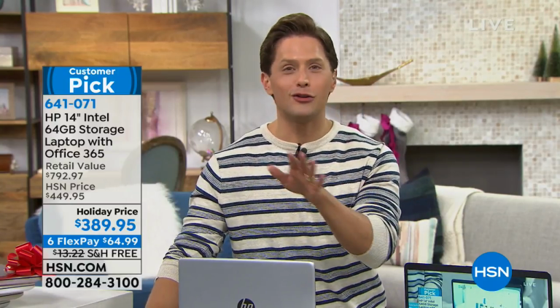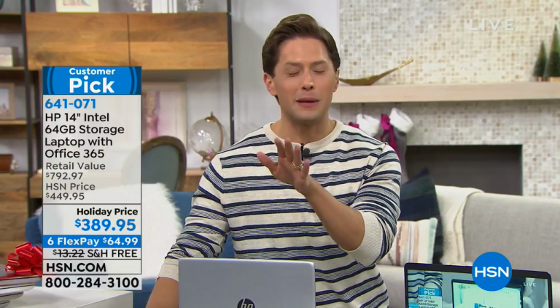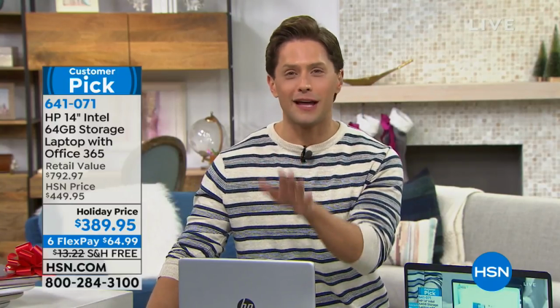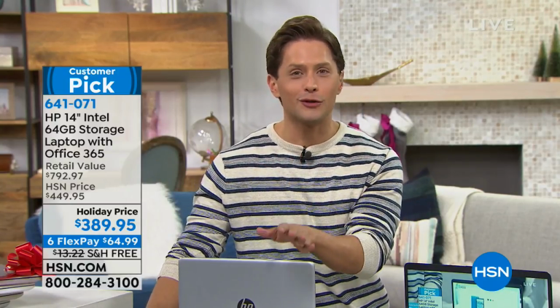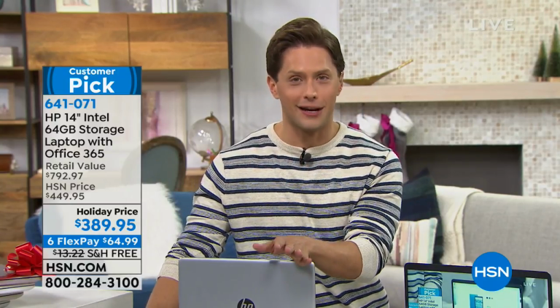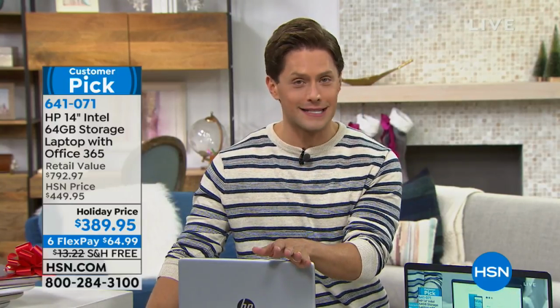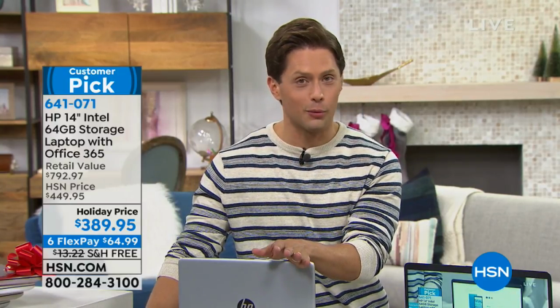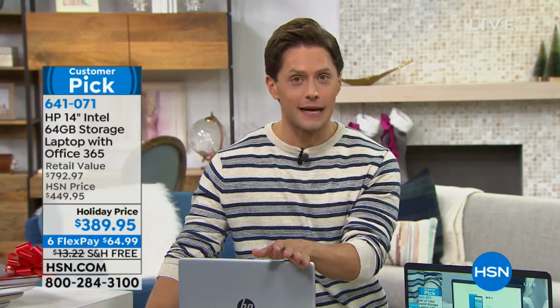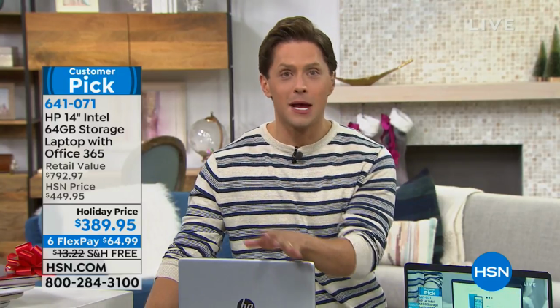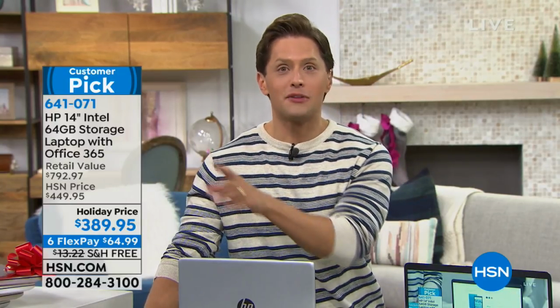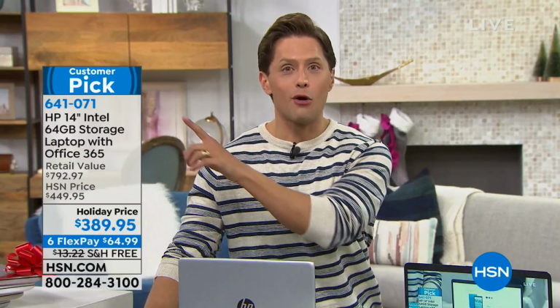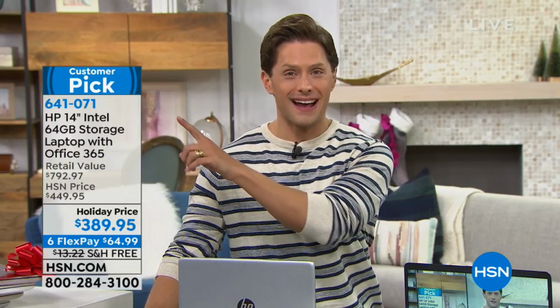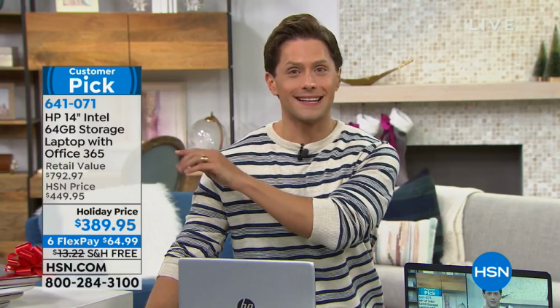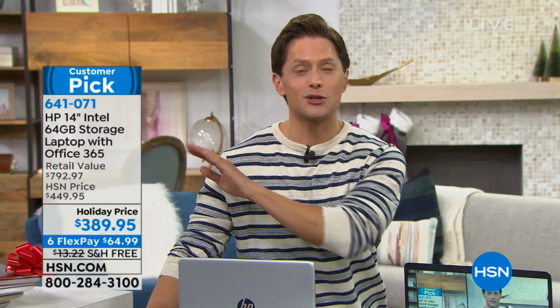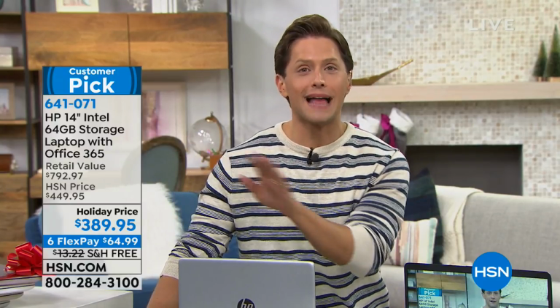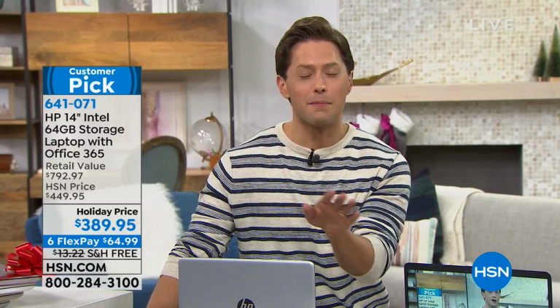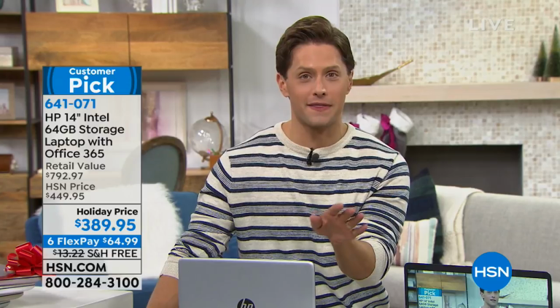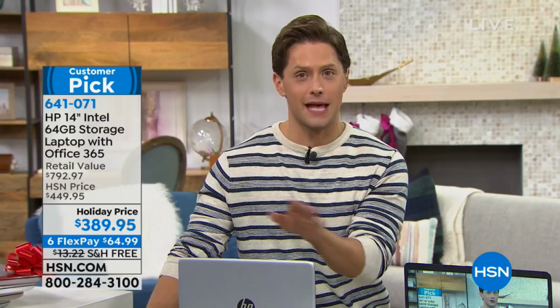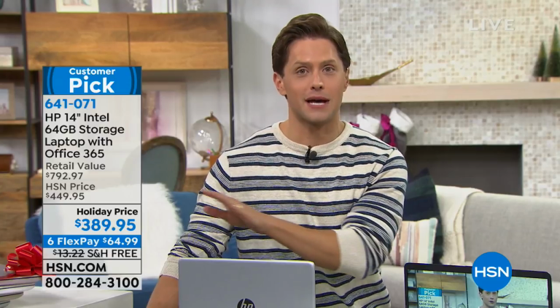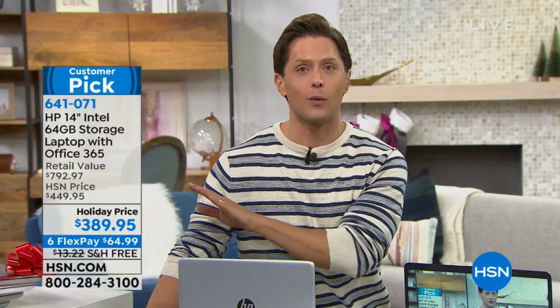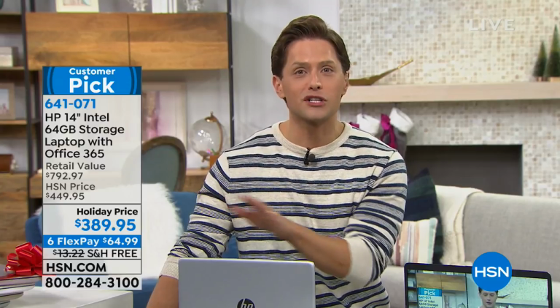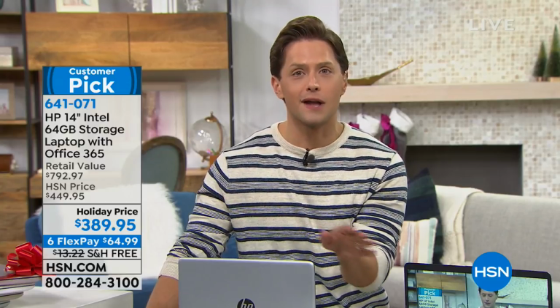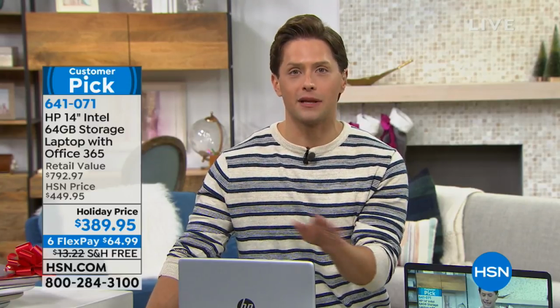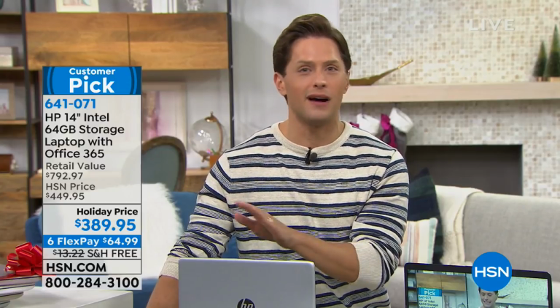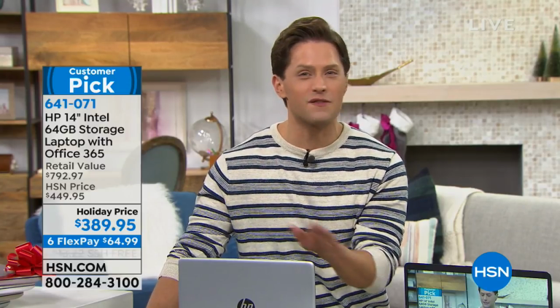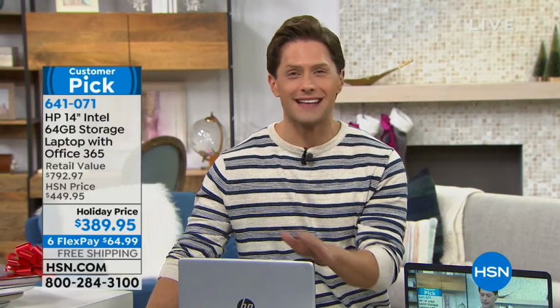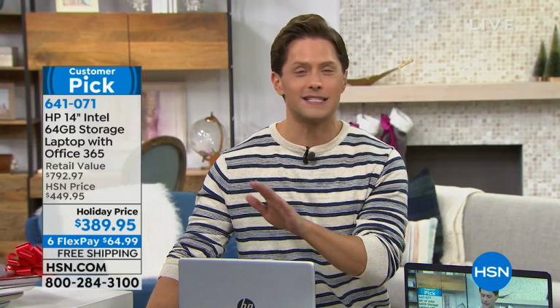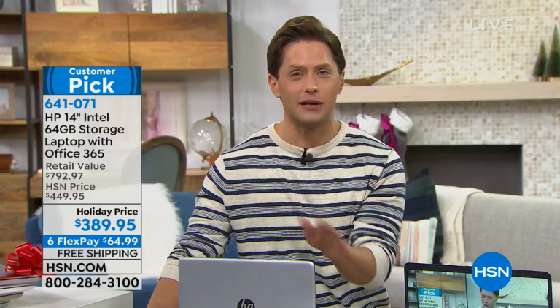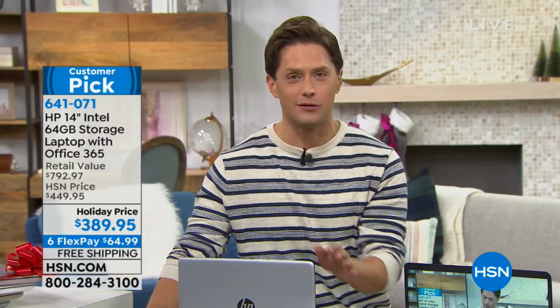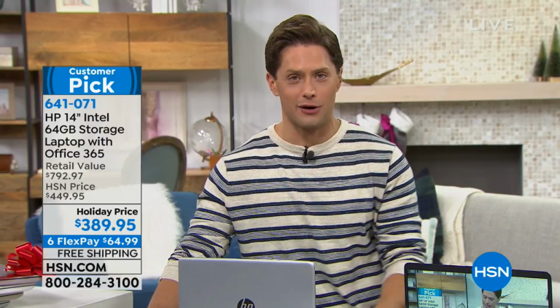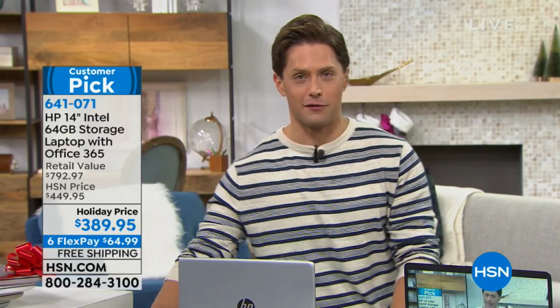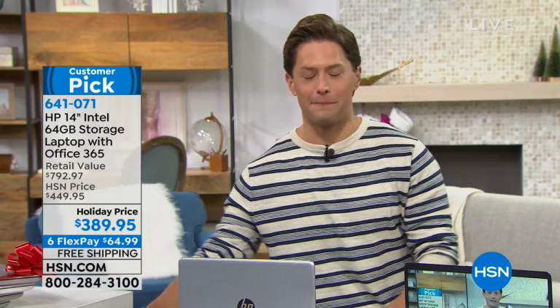People not only got a great sale price, but they wrote back and said, 'I'm so glad I bought this laptop. It works phenomenally well. It's fast. It's a huge upgrade for me.'